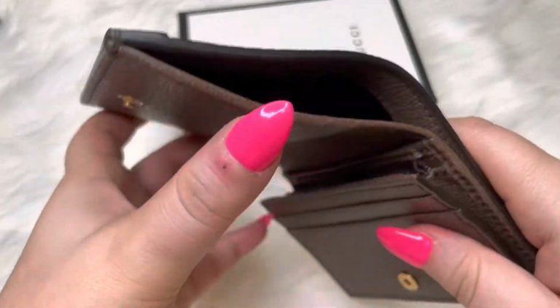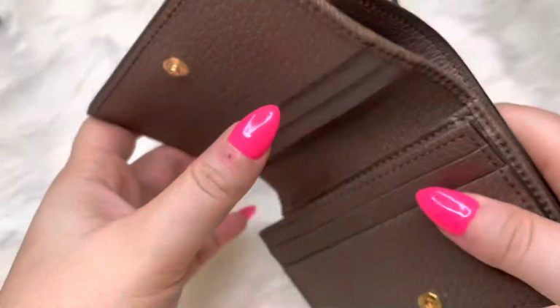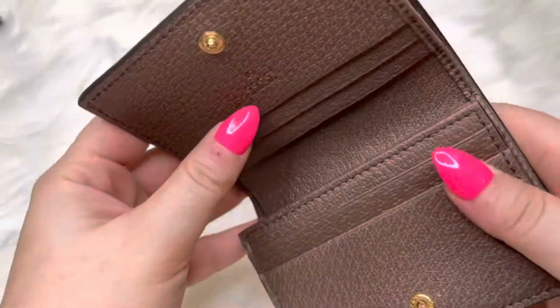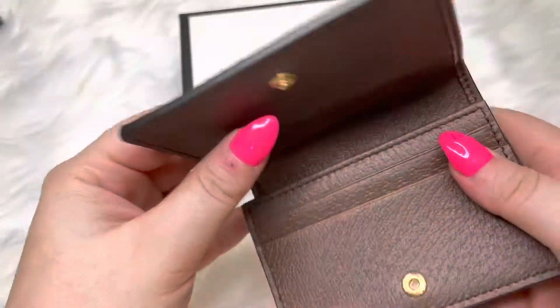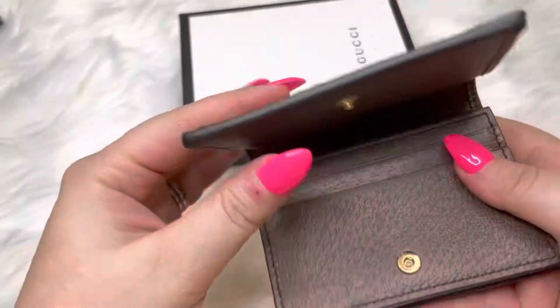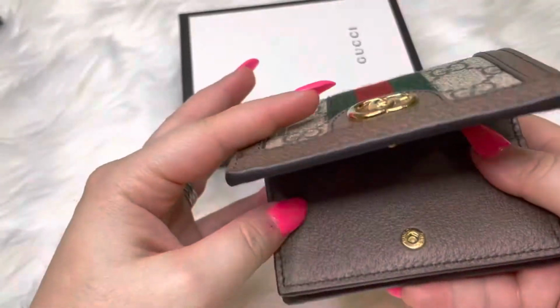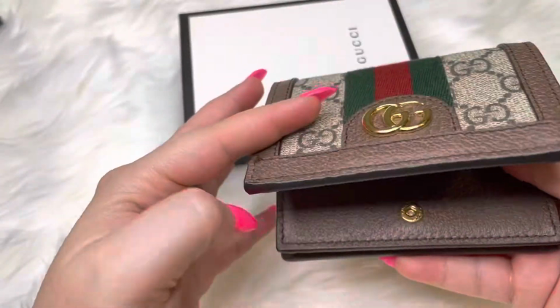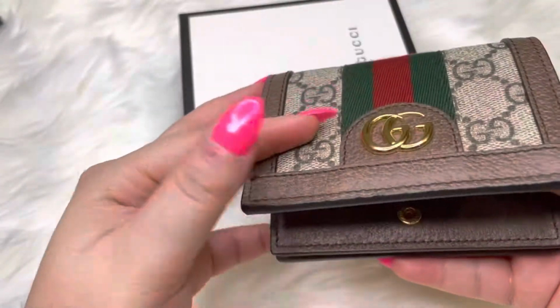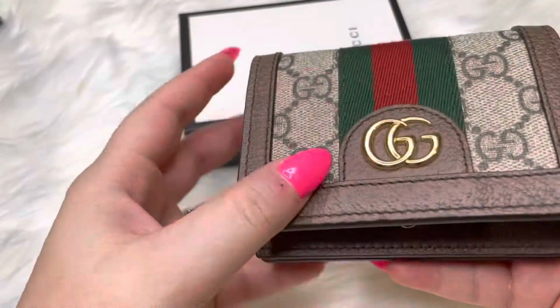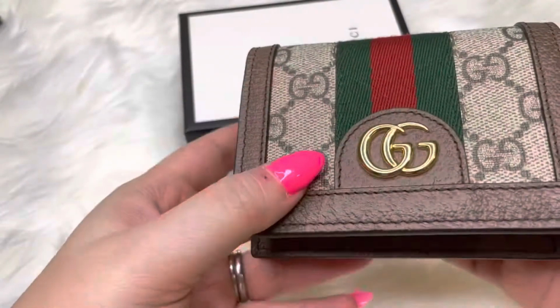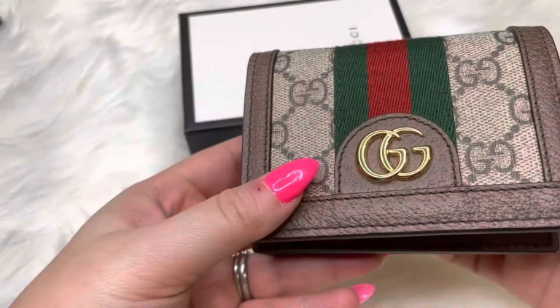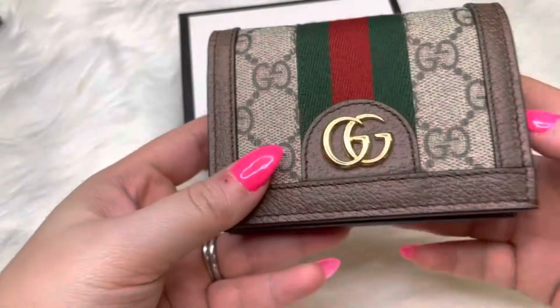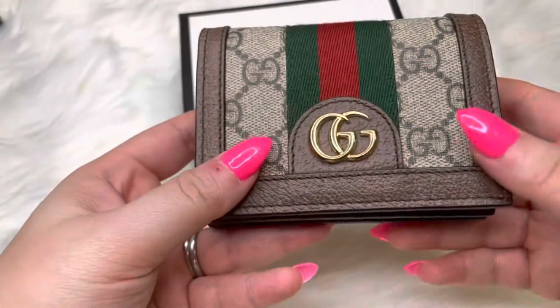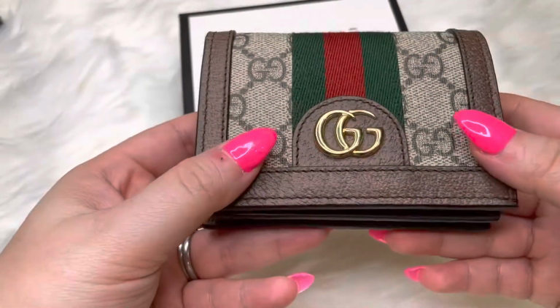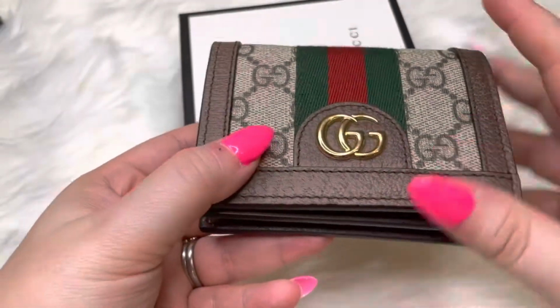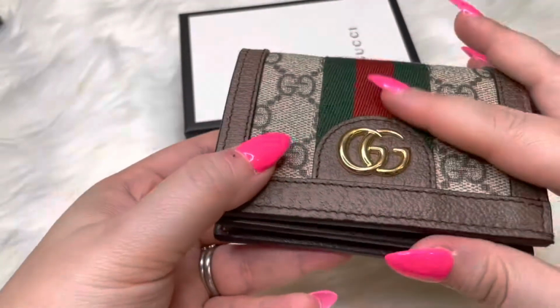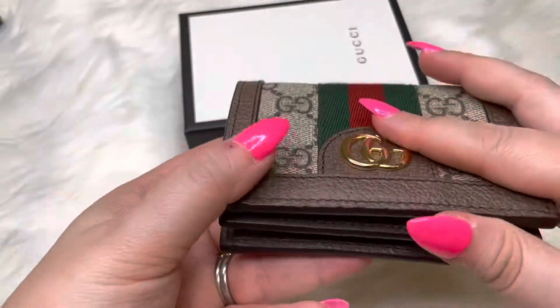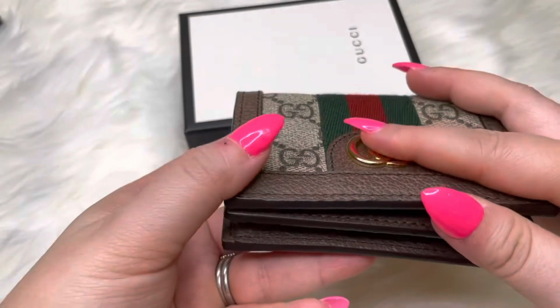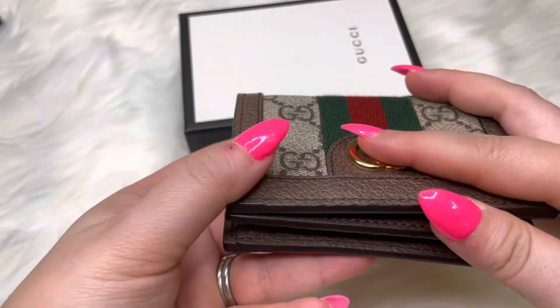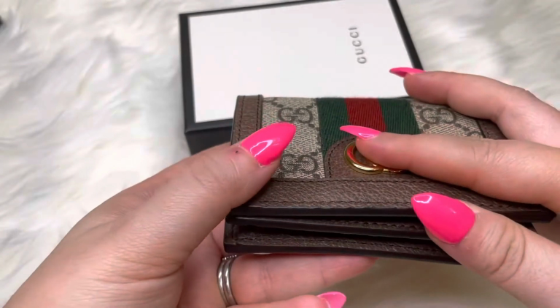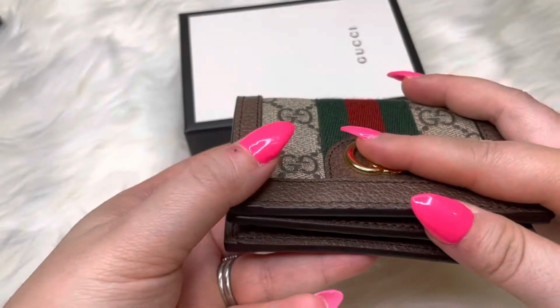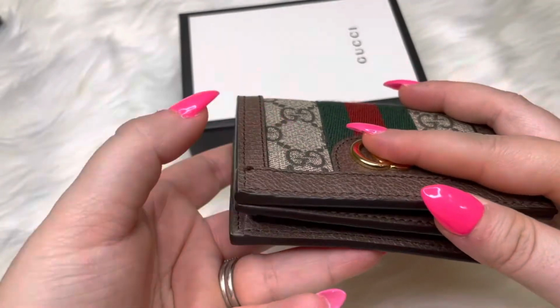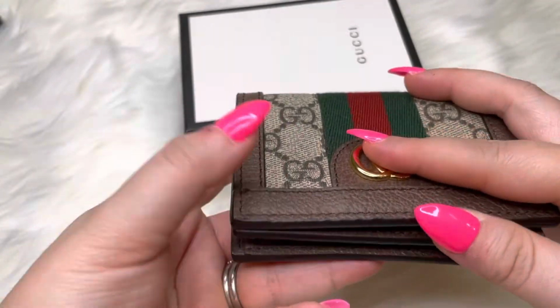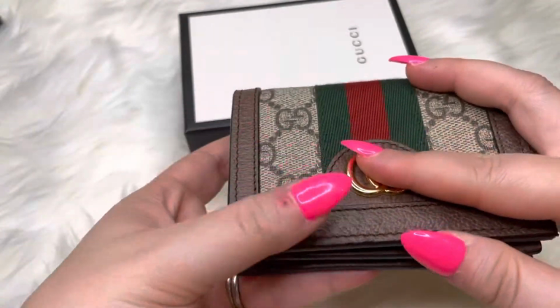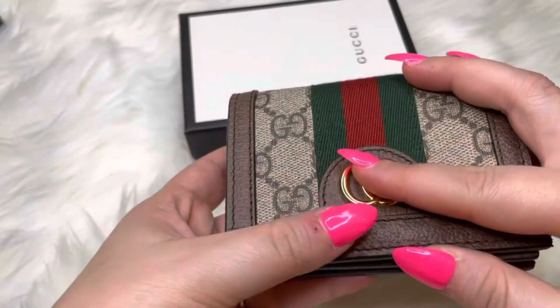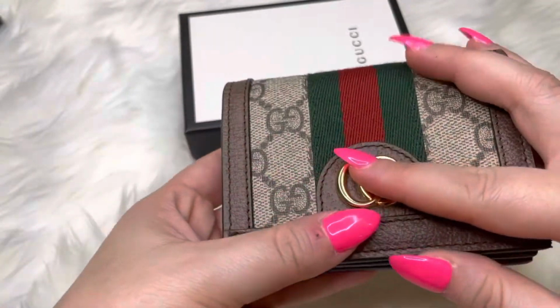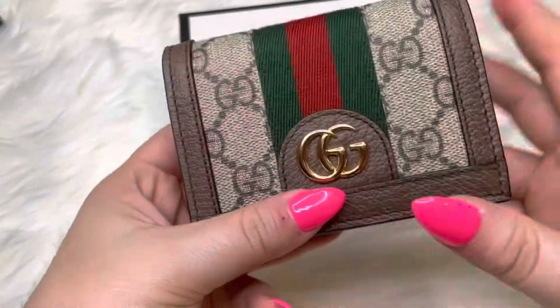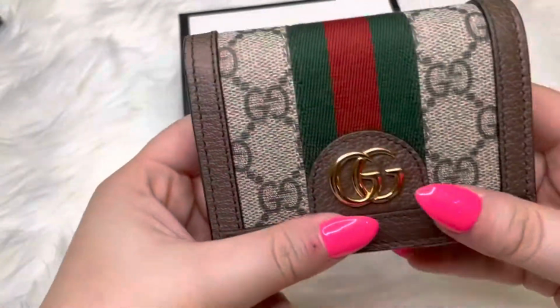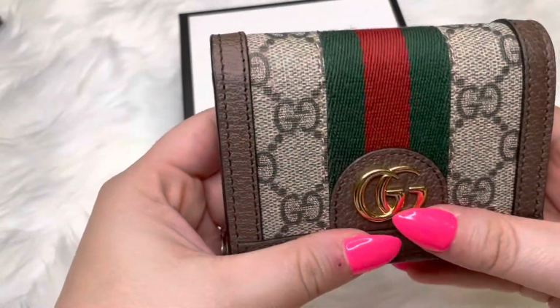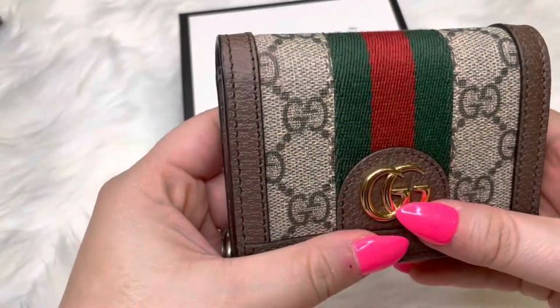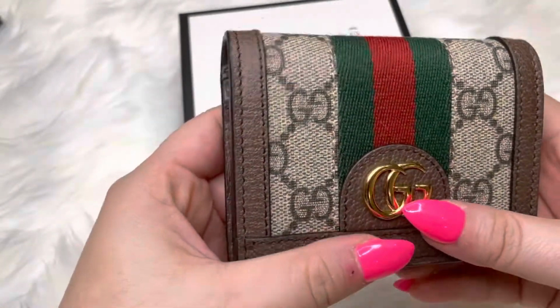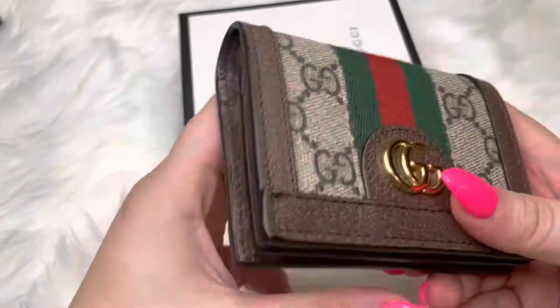It's small, but it has plenty of room to put your cards, your coins, and your dollar bills.